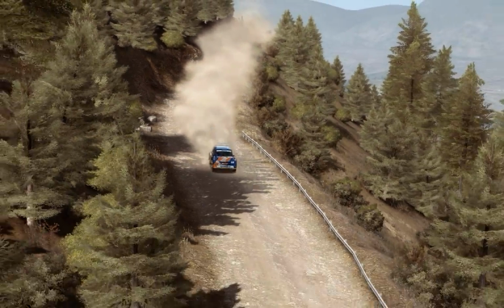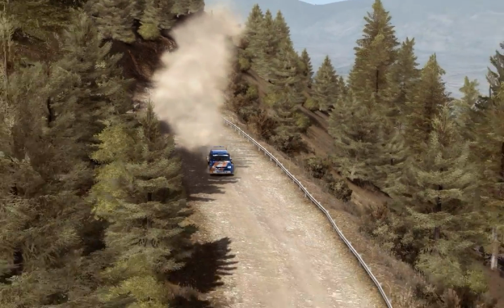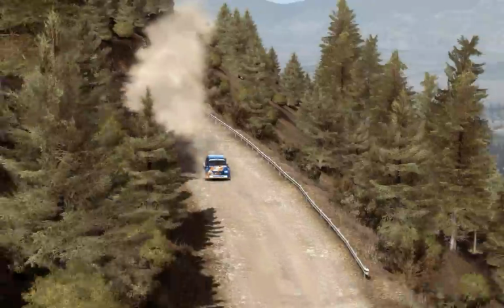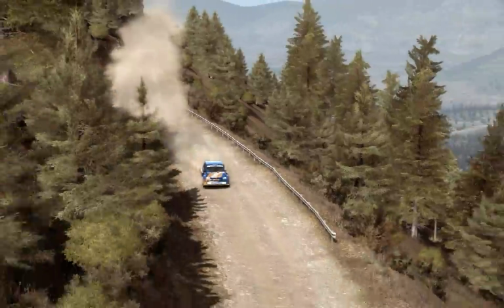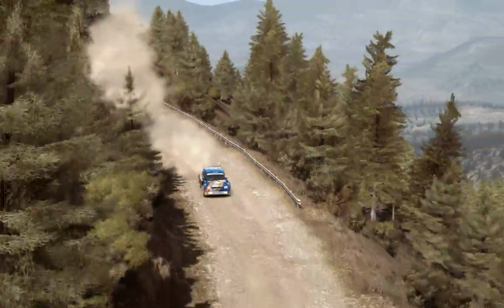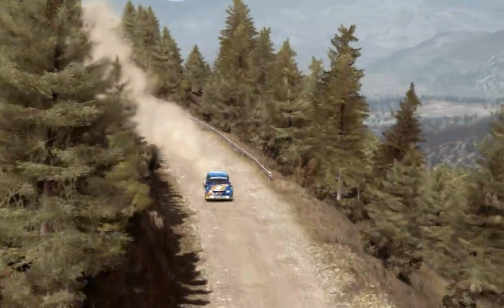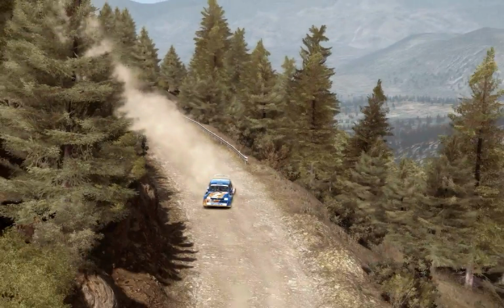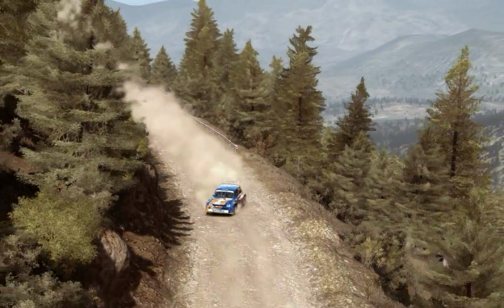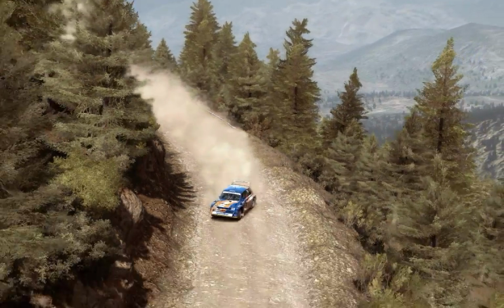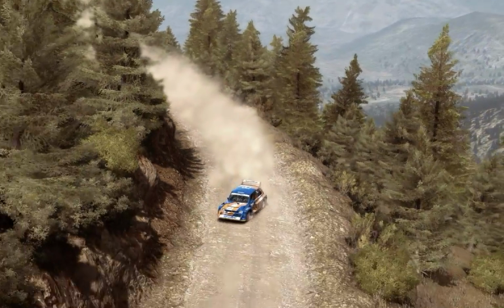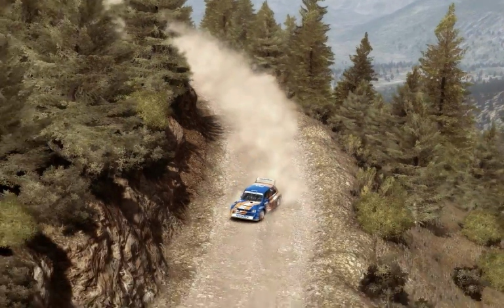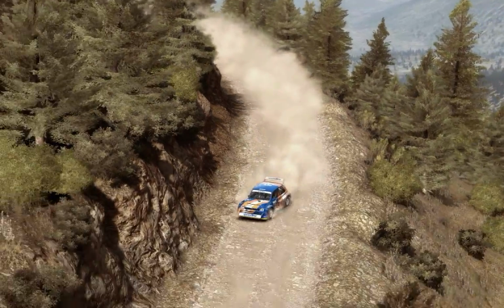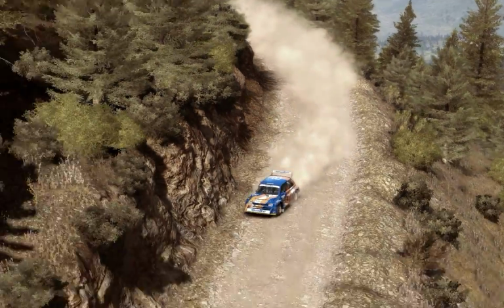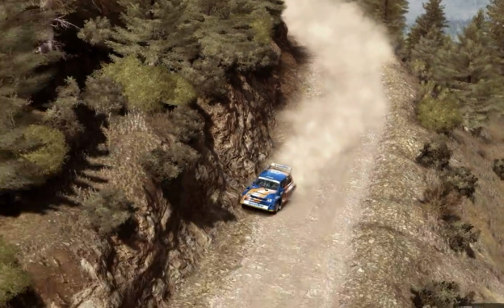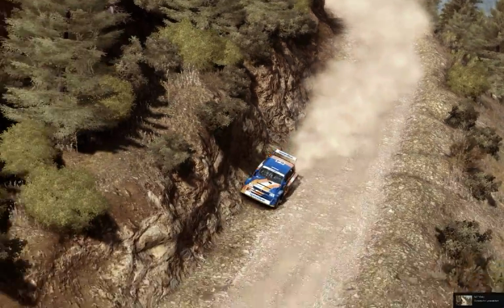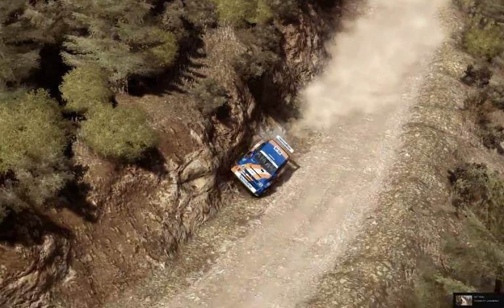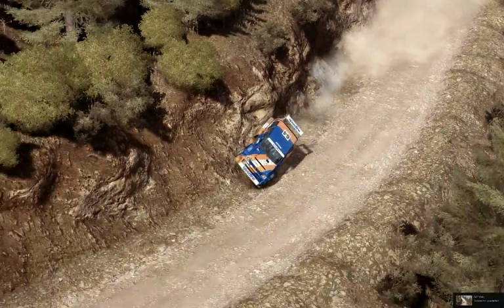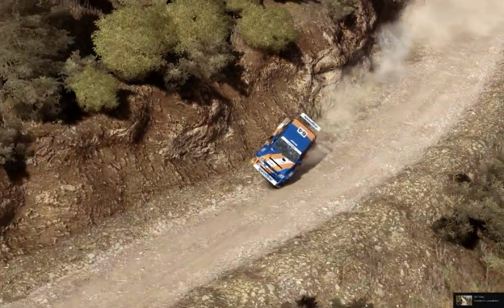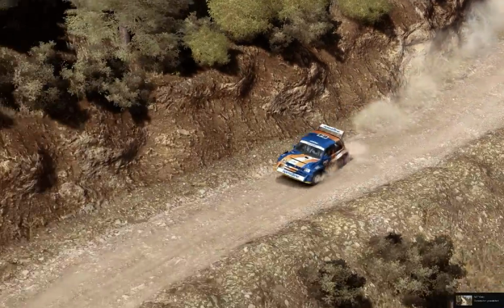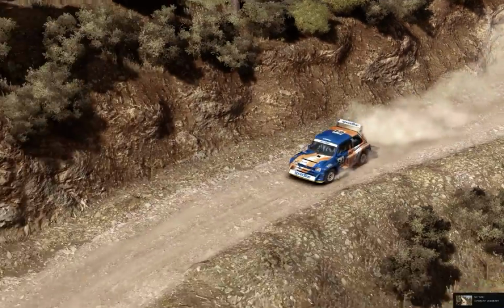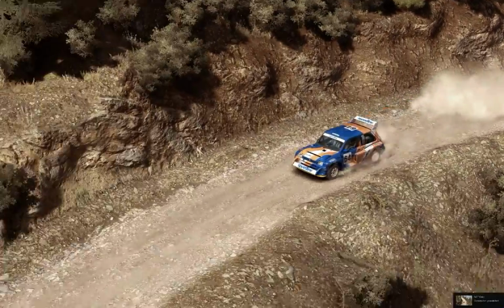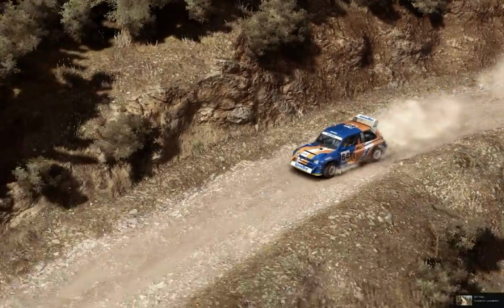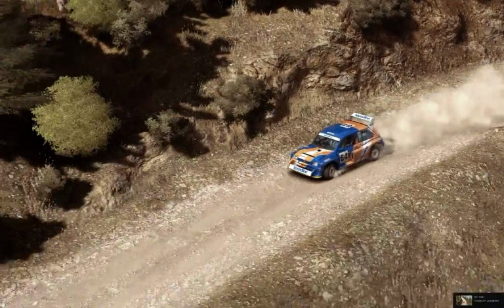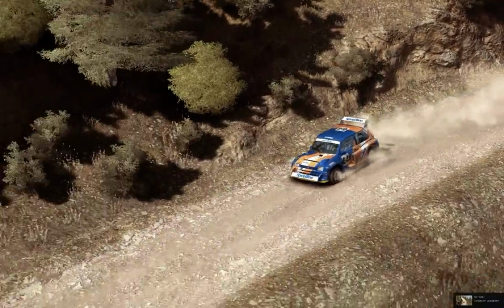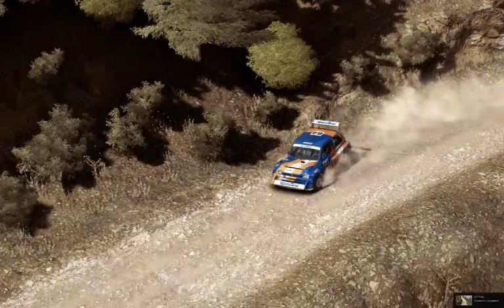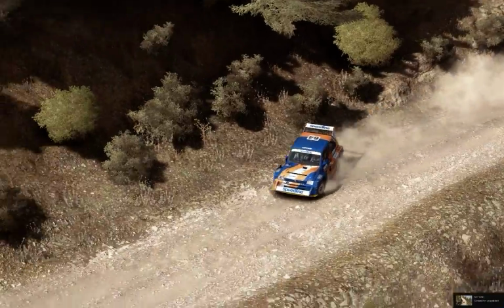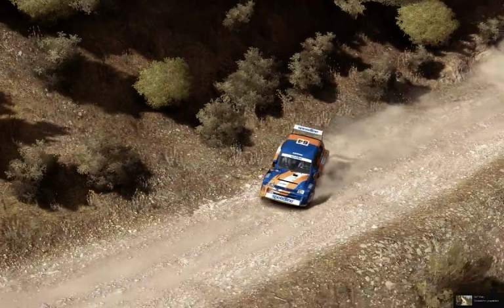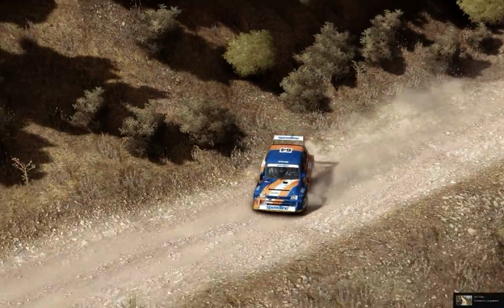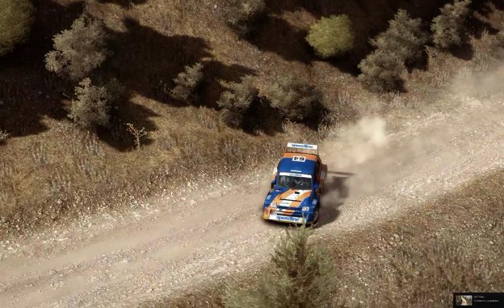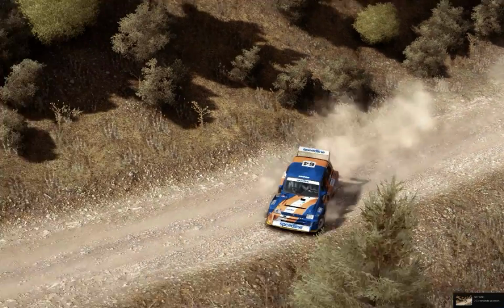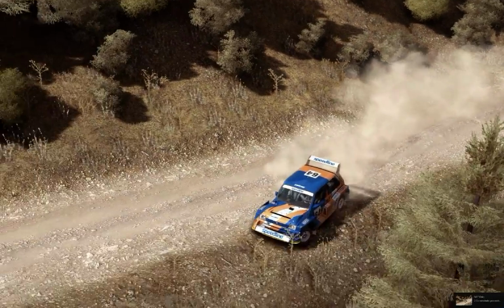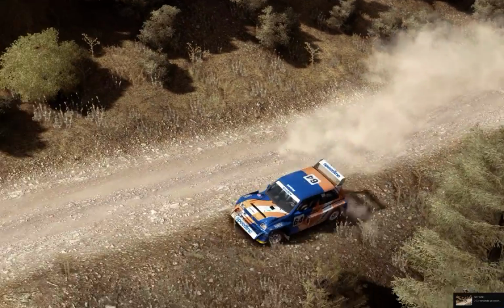Right 6, continues 80, and tightens 5. Left 5, bad camber, 80, crest, jump, maybe. 120, through dip.